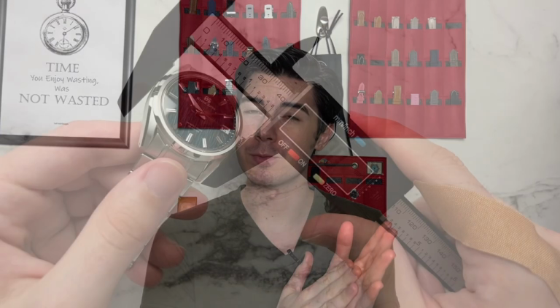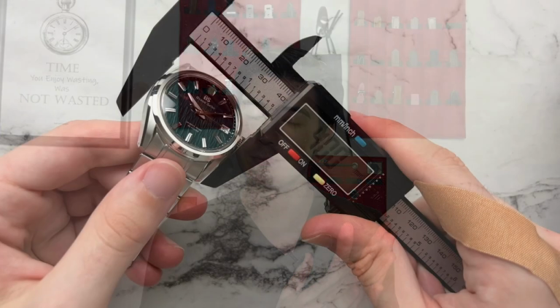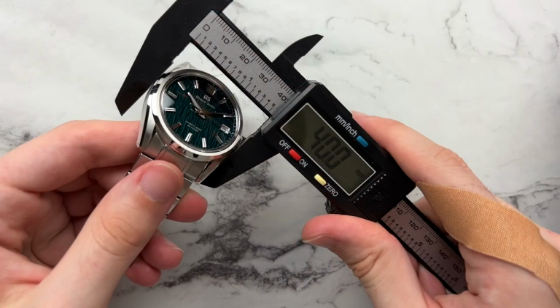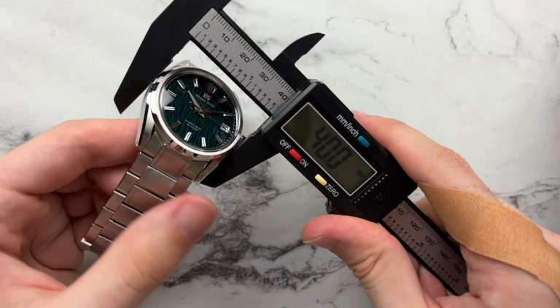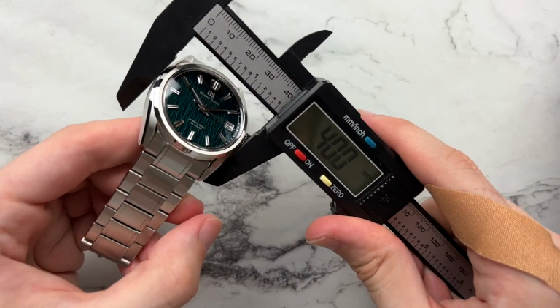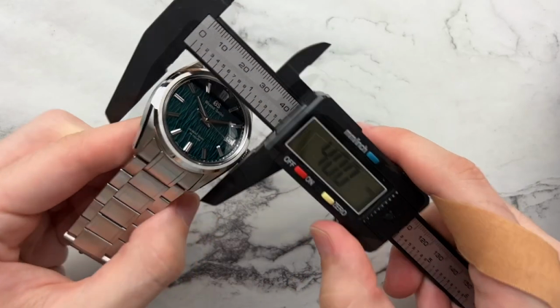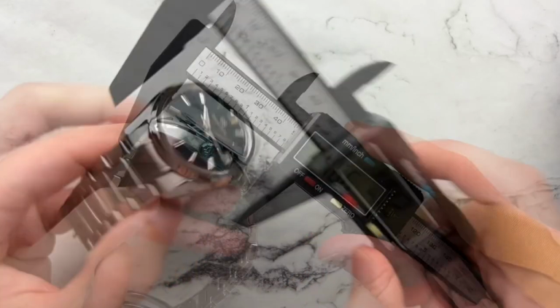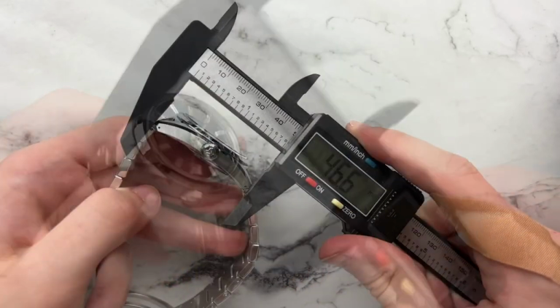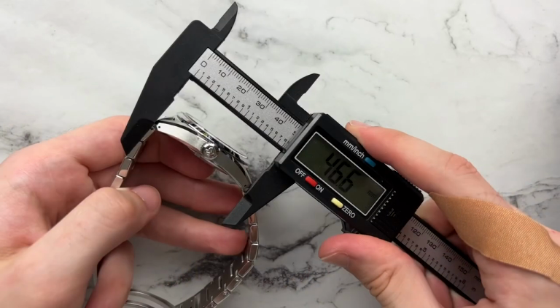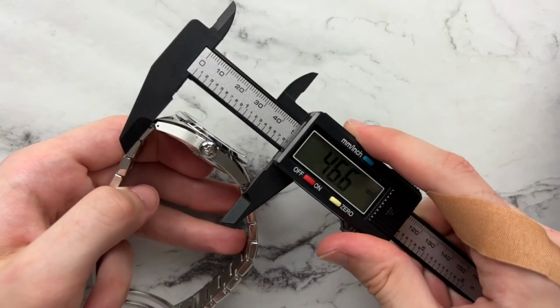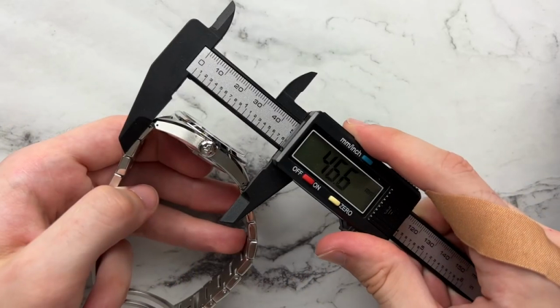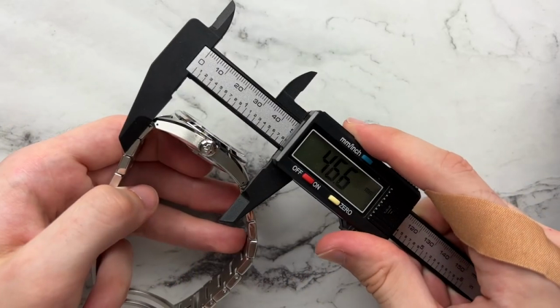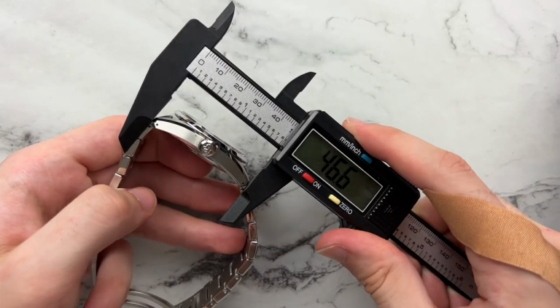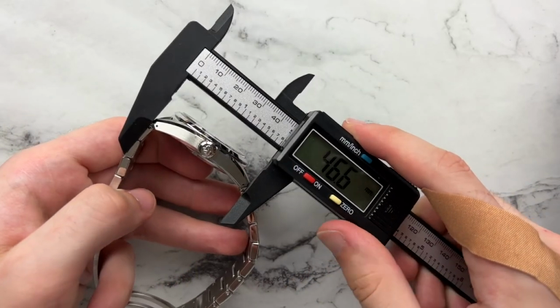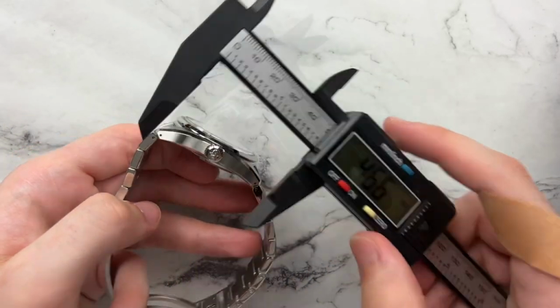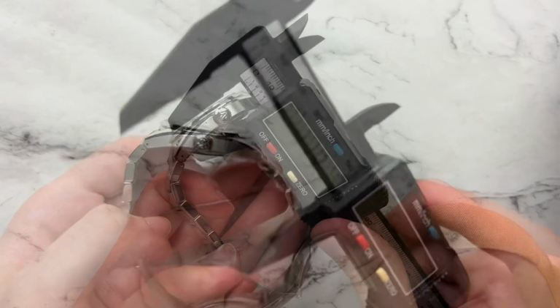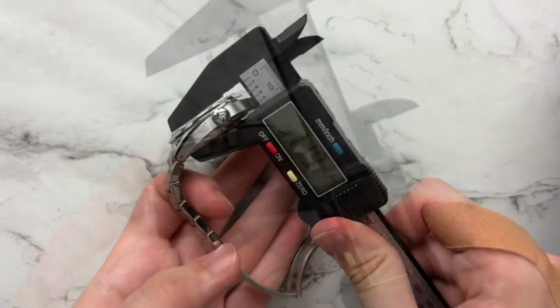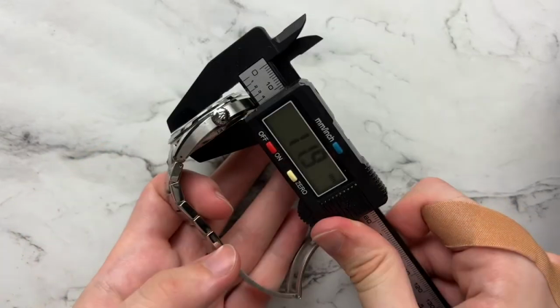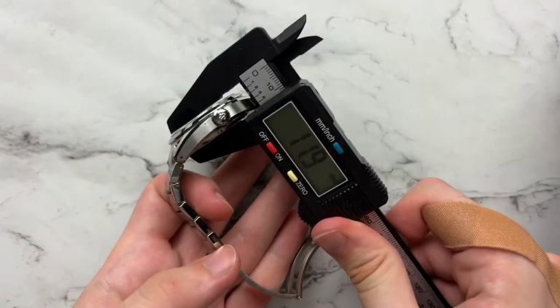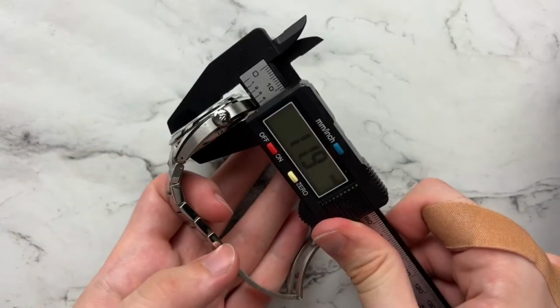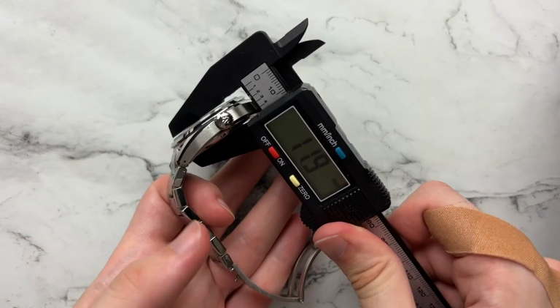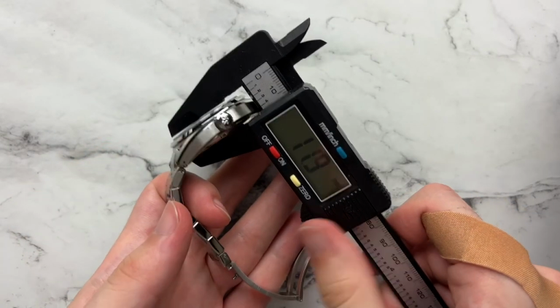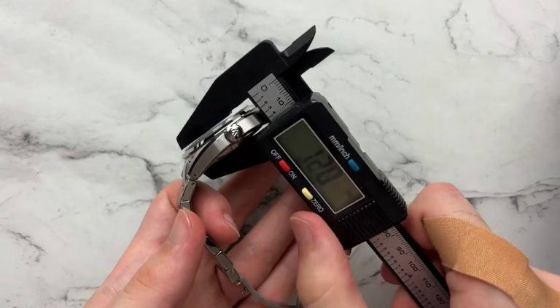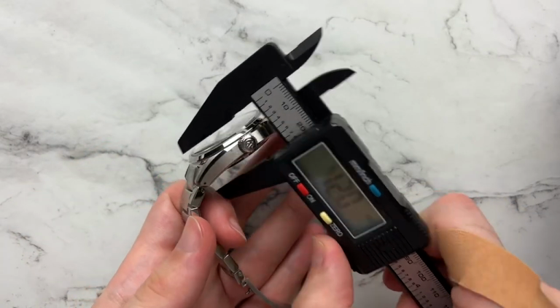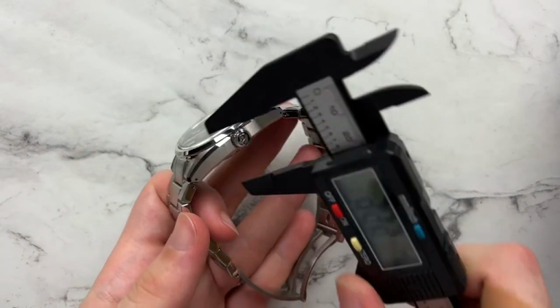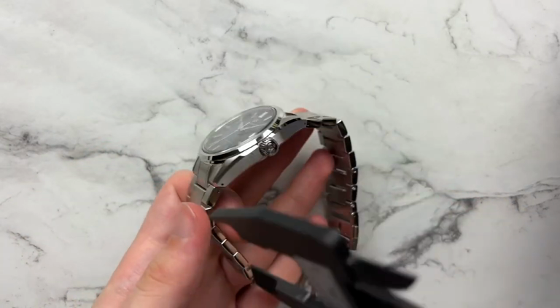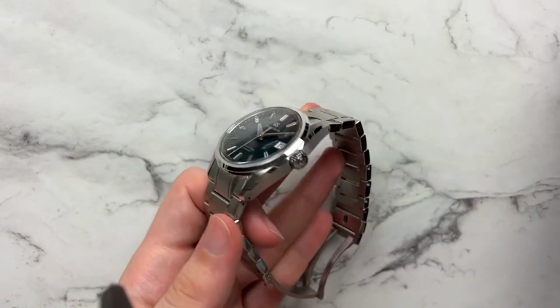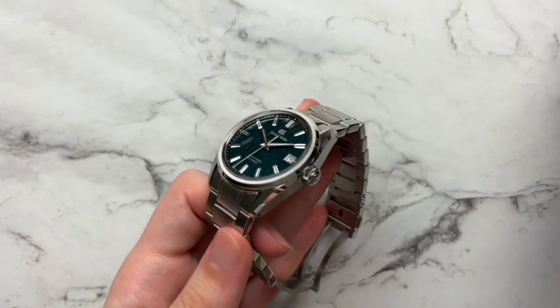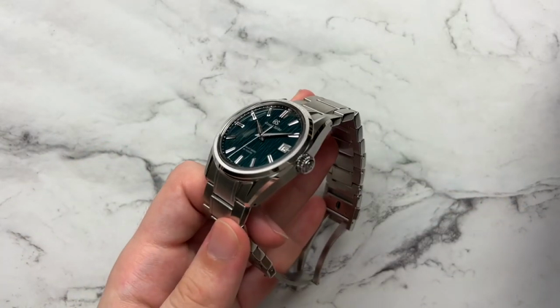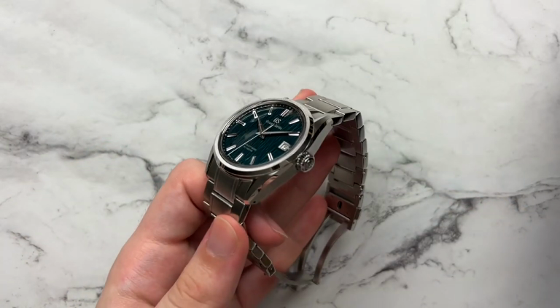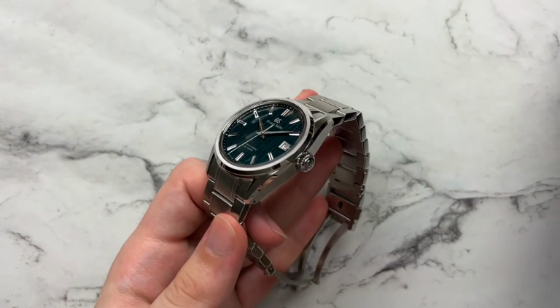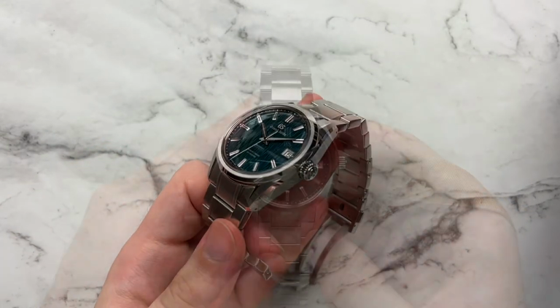You have a diameter of 40 millimeters, lug to lug of 46.6, height of 11.9, and a lug width of 22 millimeters.